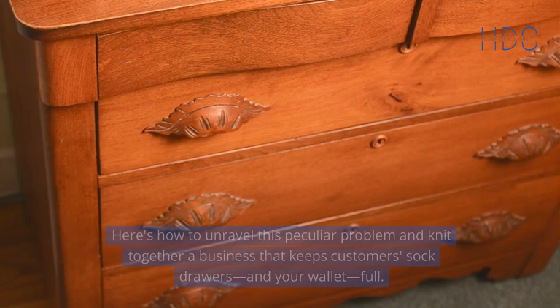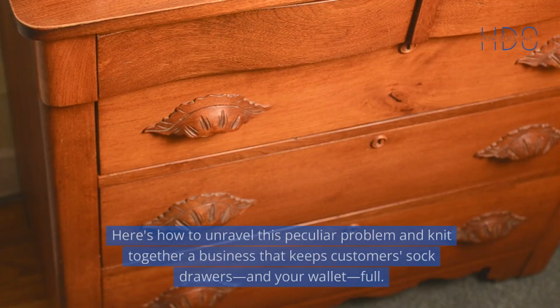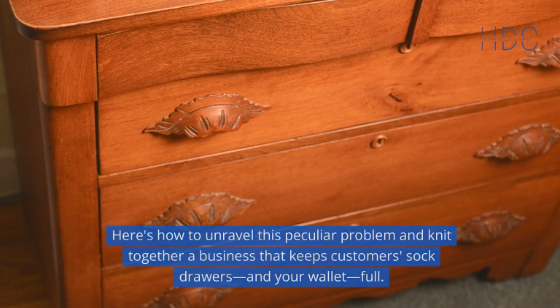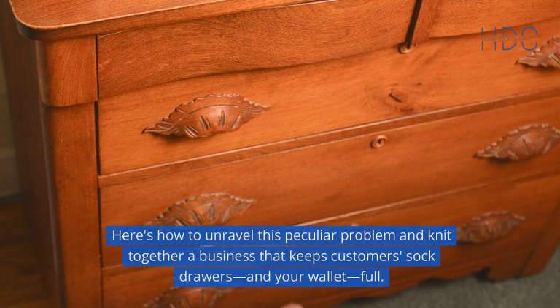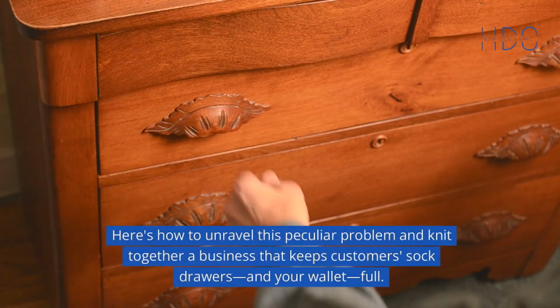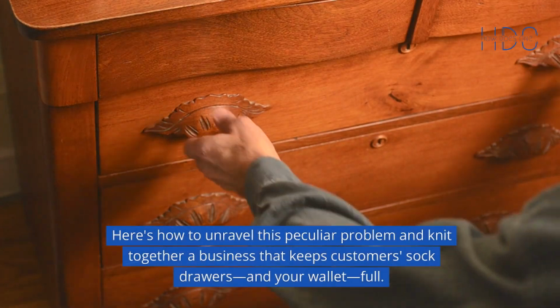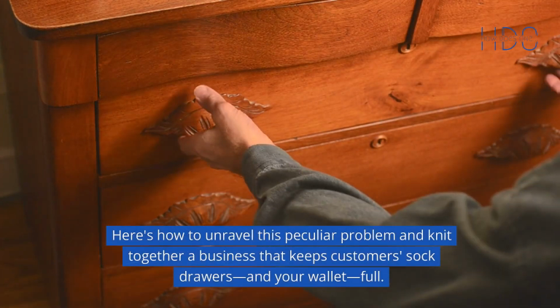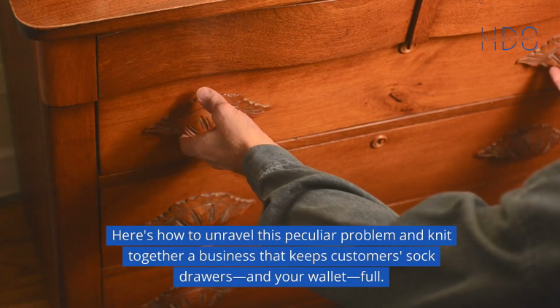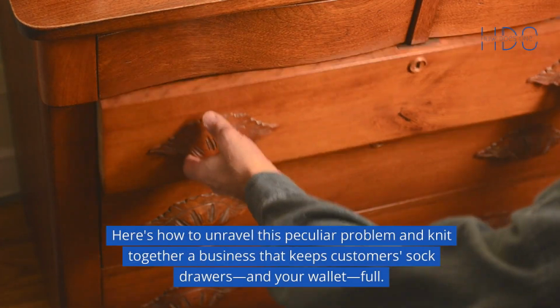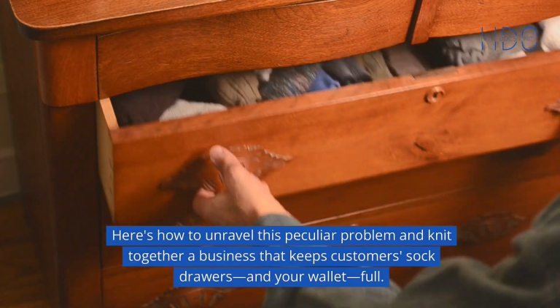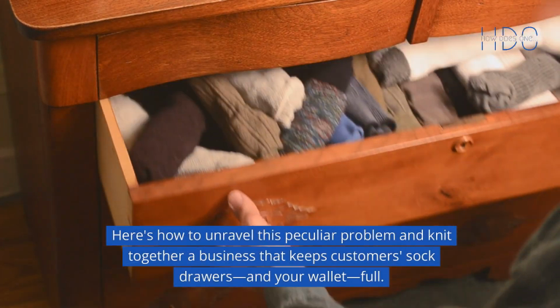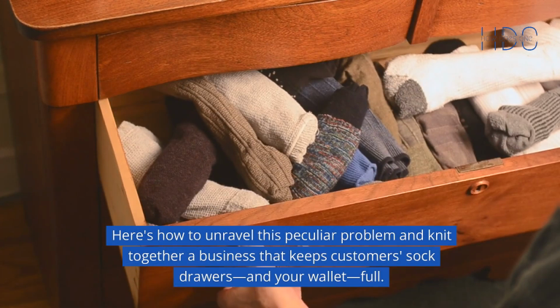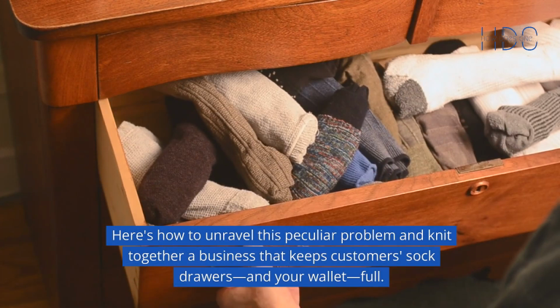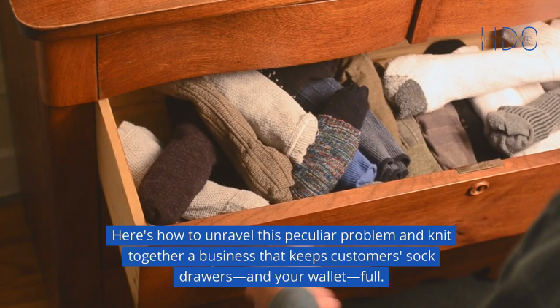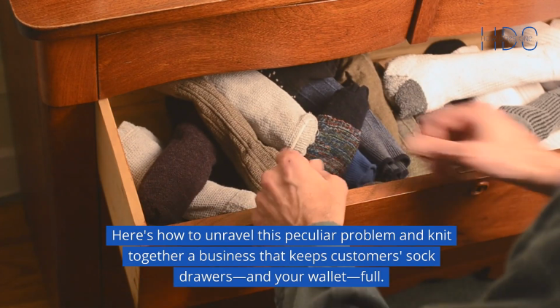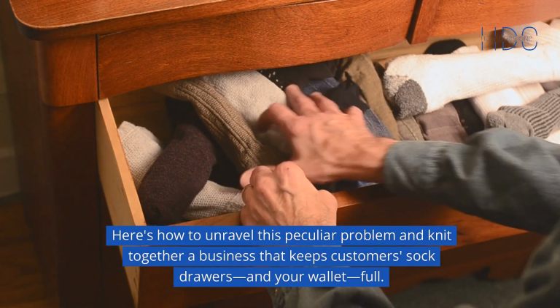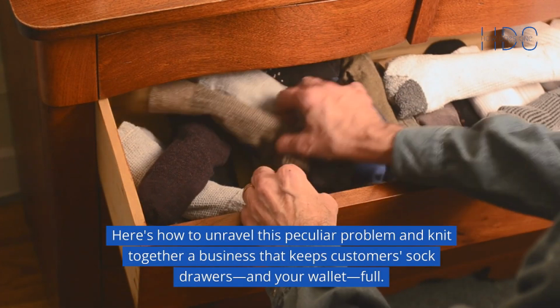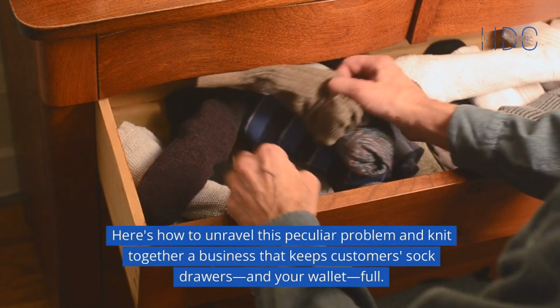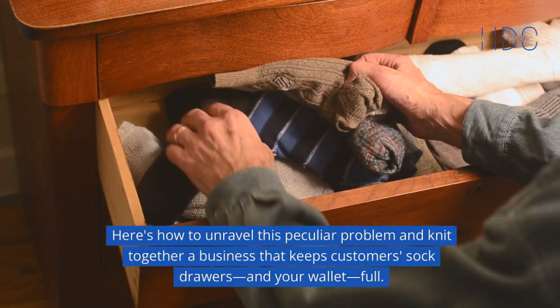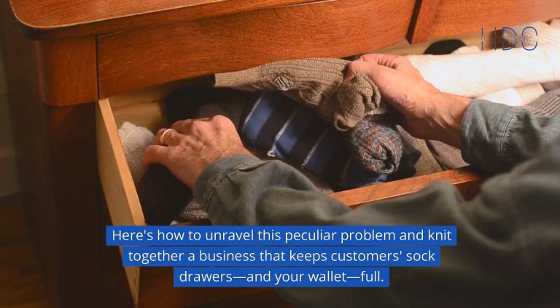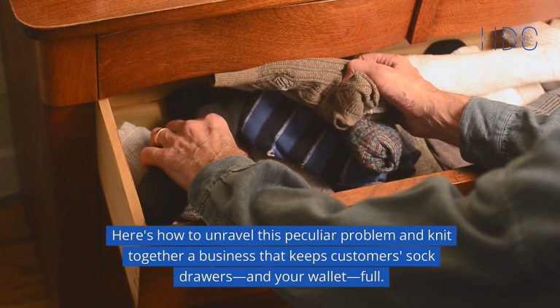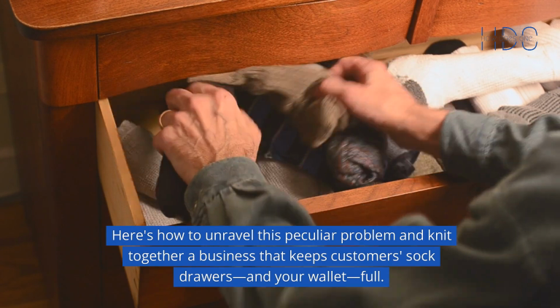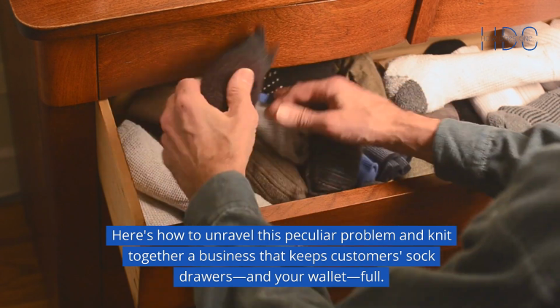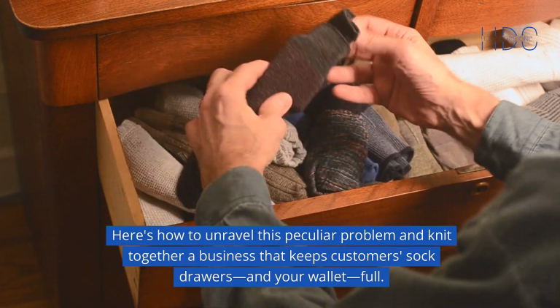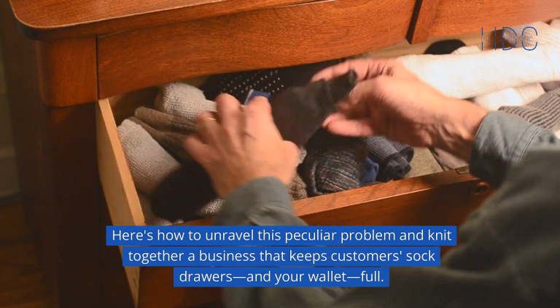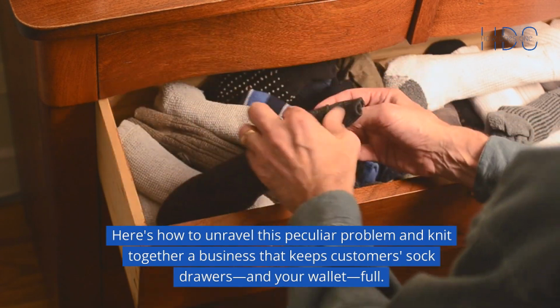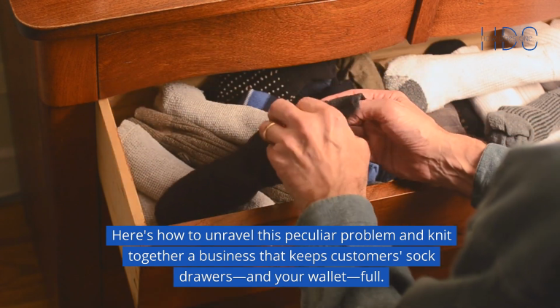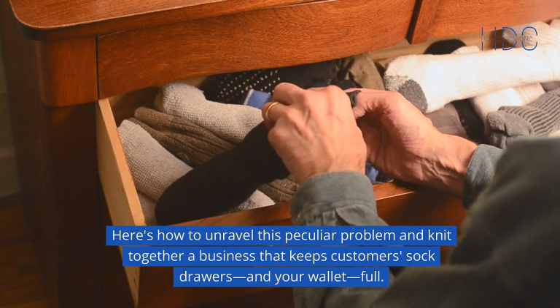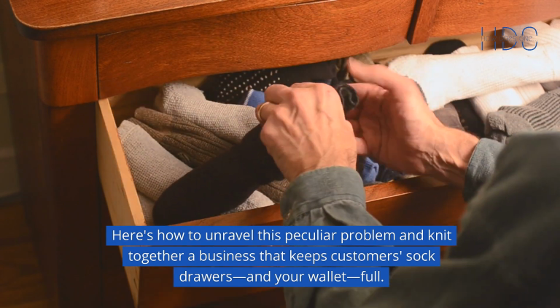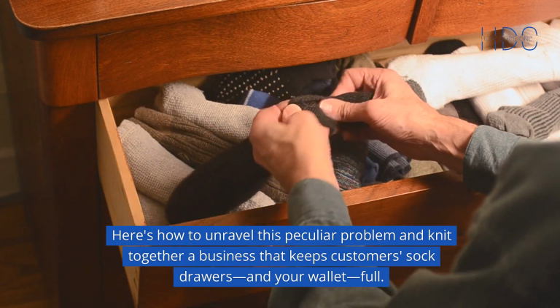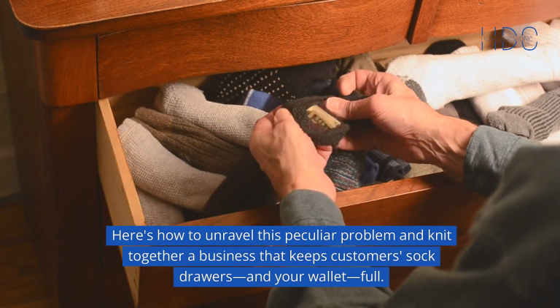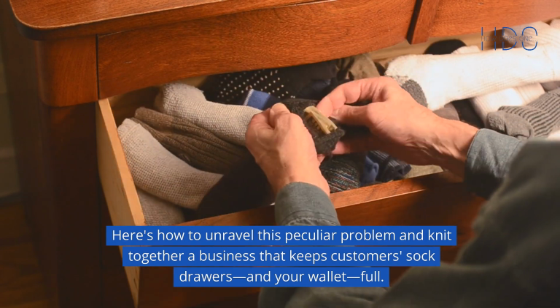Here's how to unravel this peculiar problem and knit together a business that keeps customers' sock drawers — and your wallet — full.